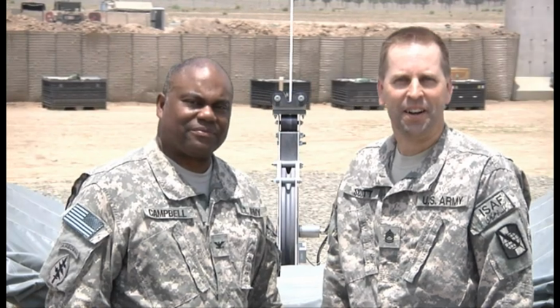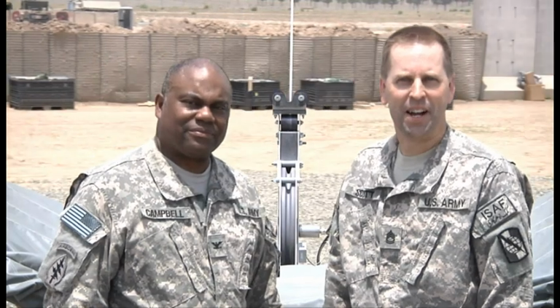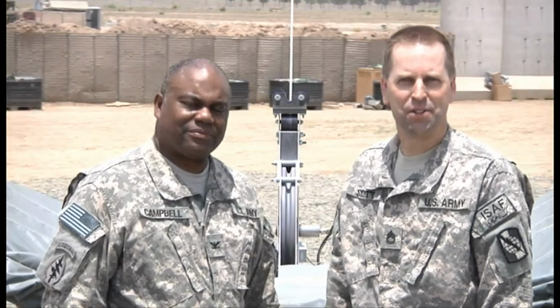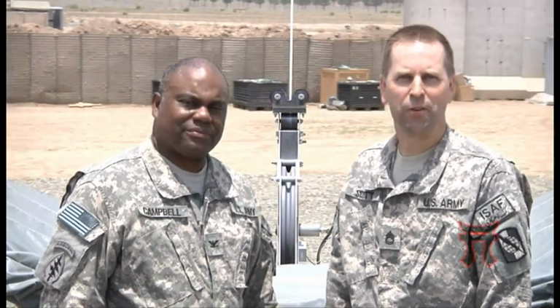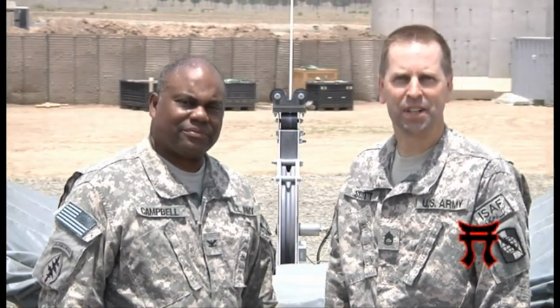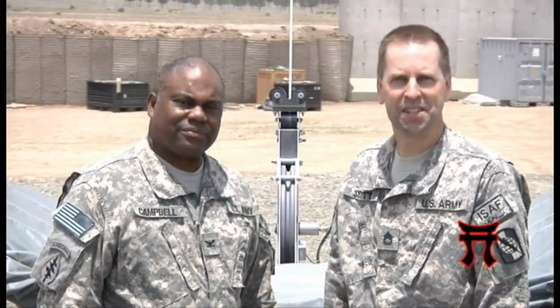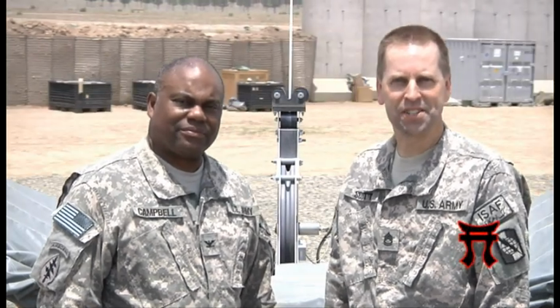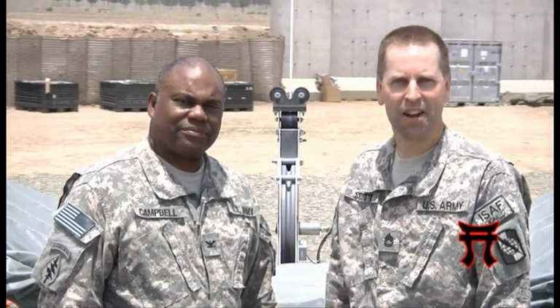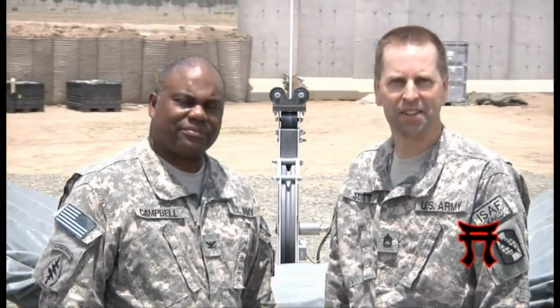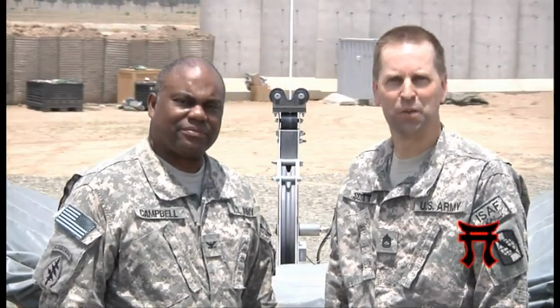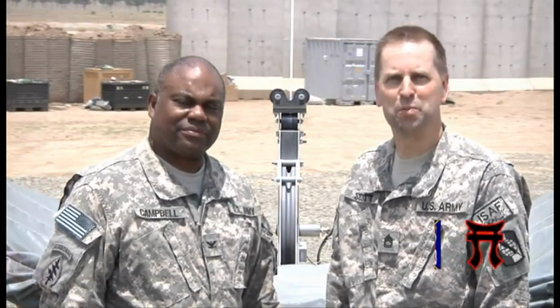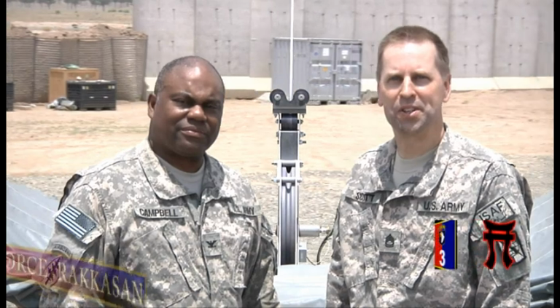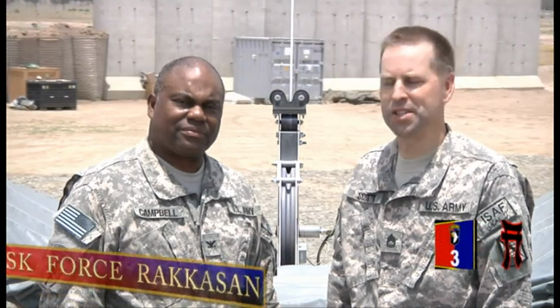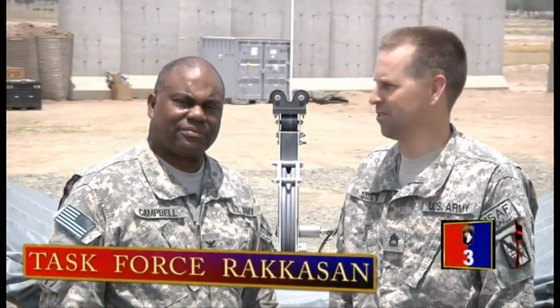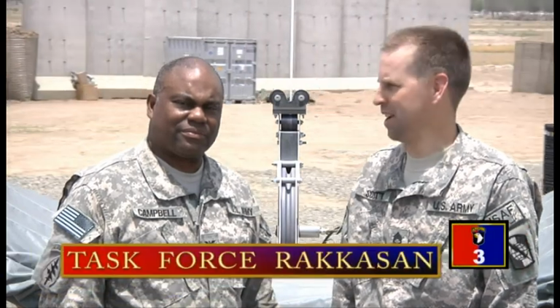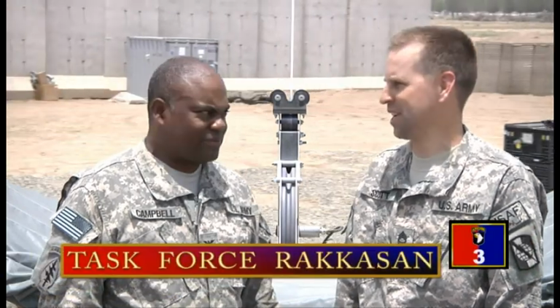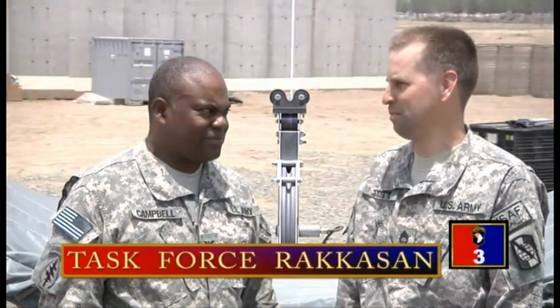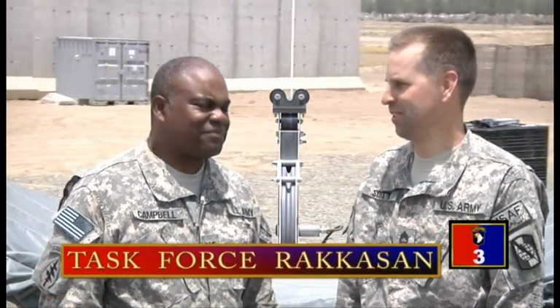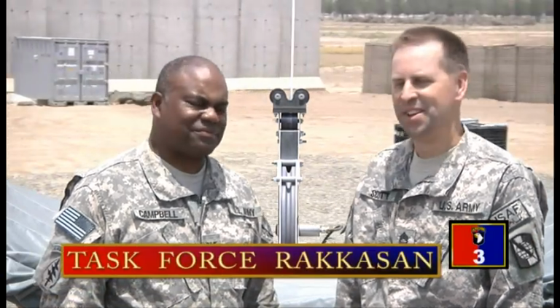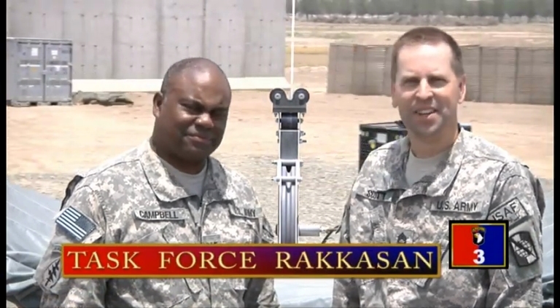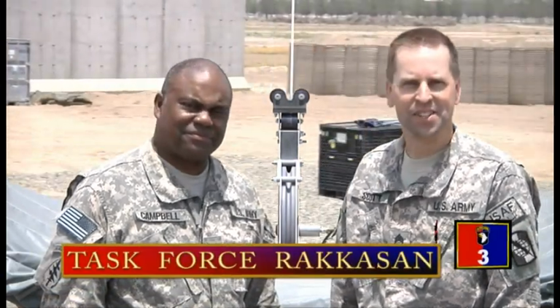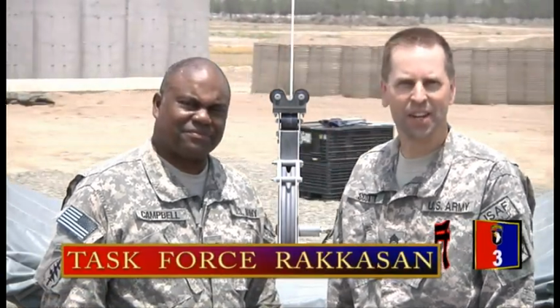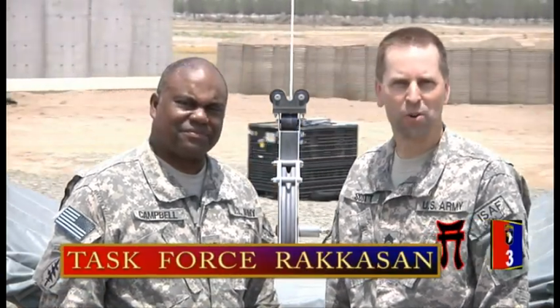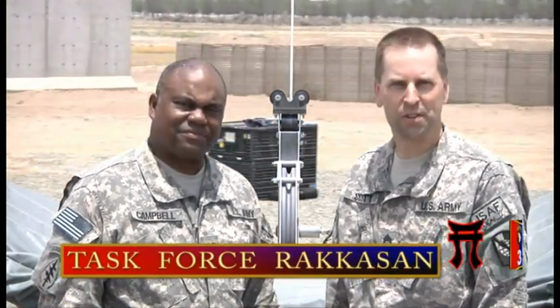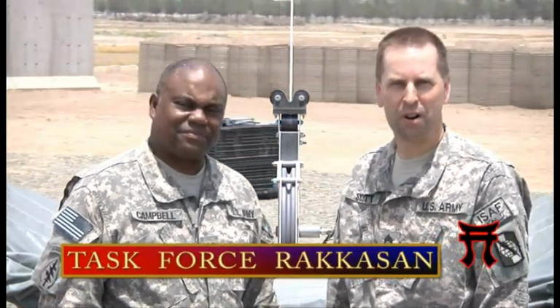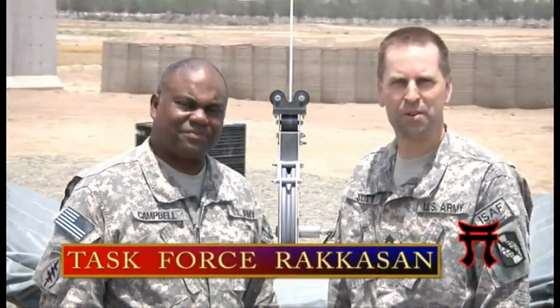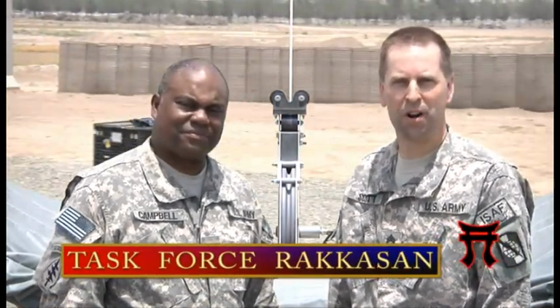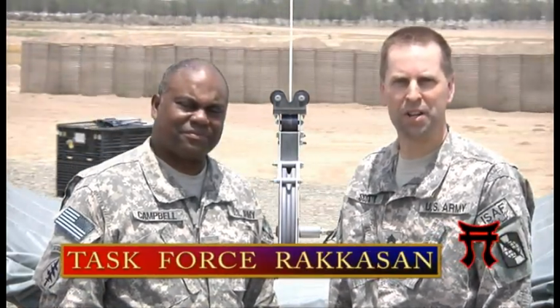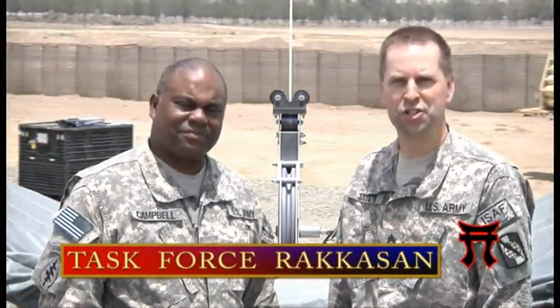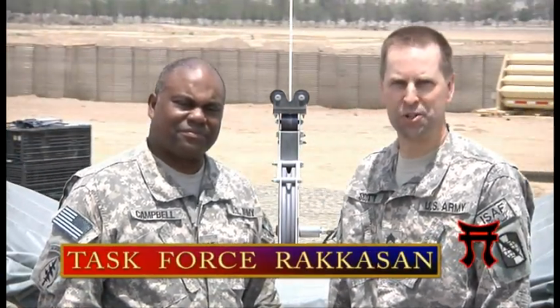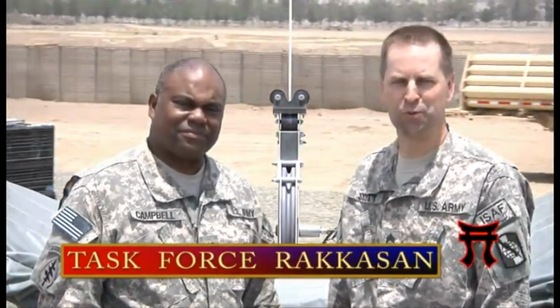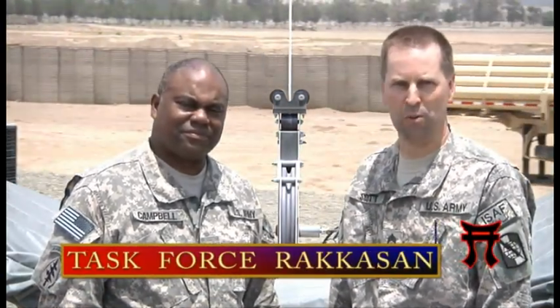Hi, I'm Sergeant First Class Kenny Scott, and with me today is Colonel Ace Campbell. He is from the headquarters of the Department of the Army, G2 Forward.